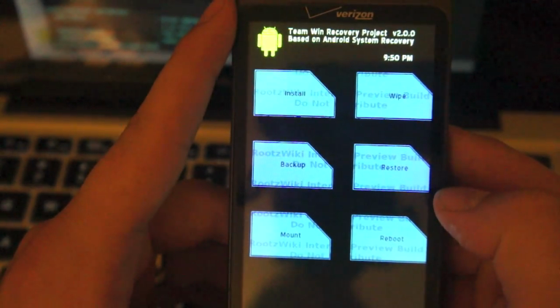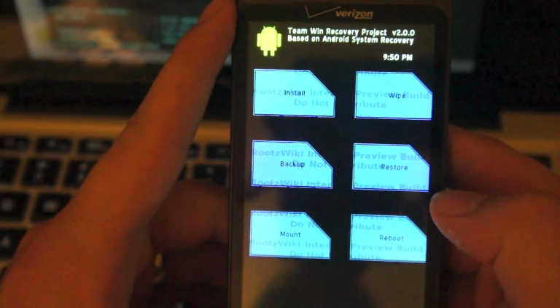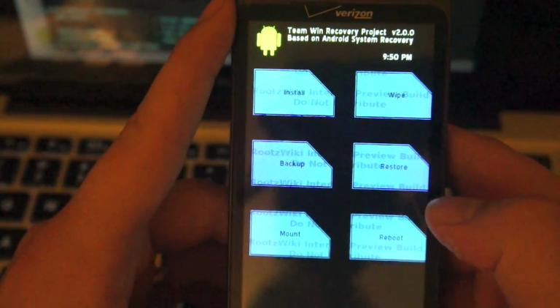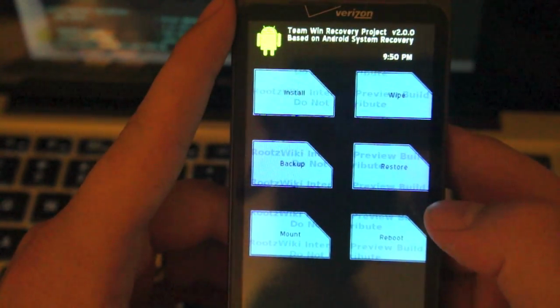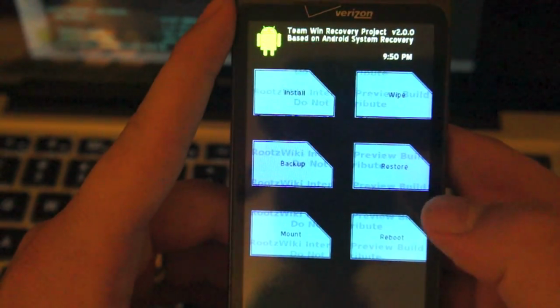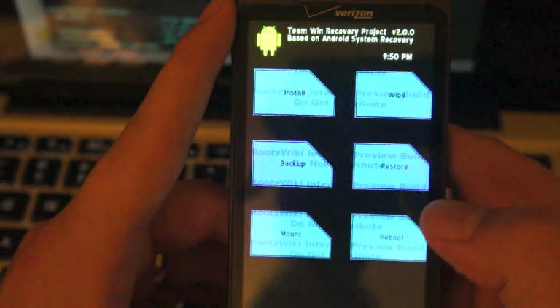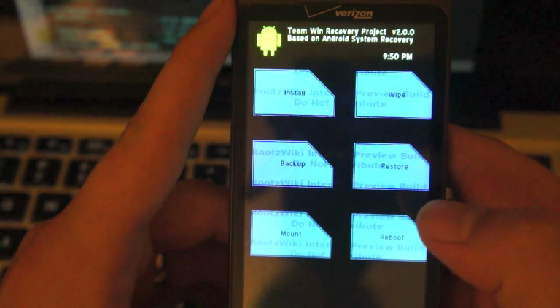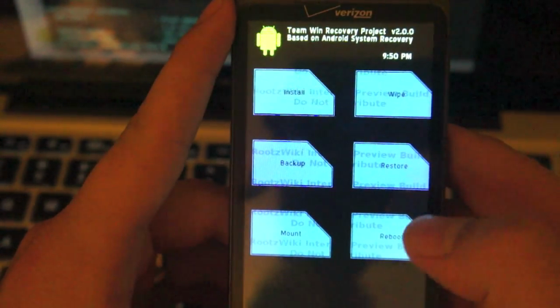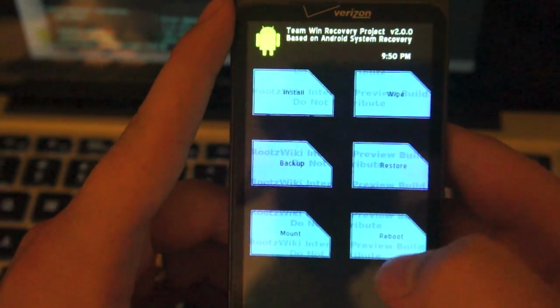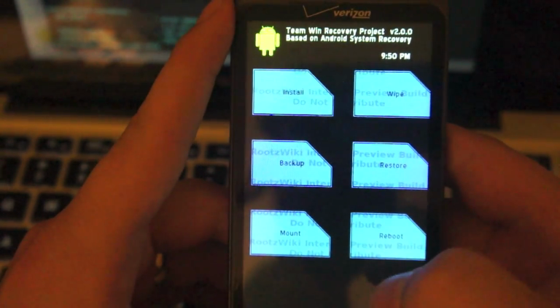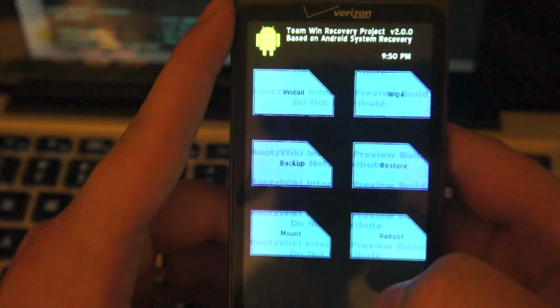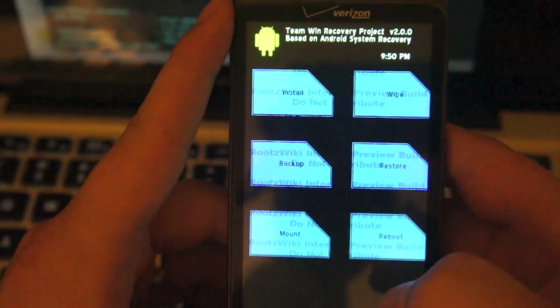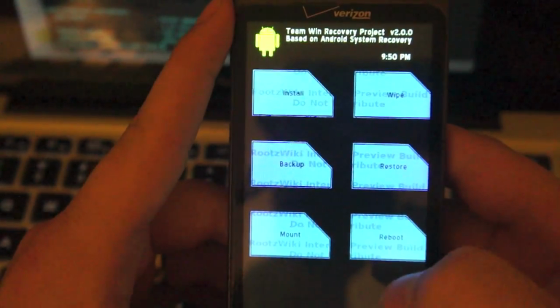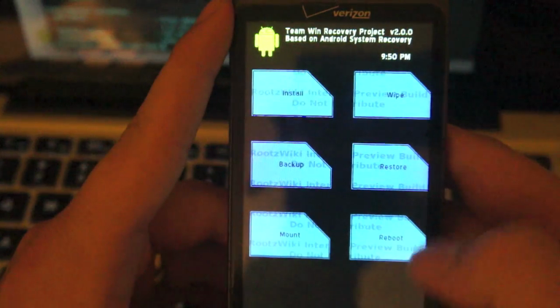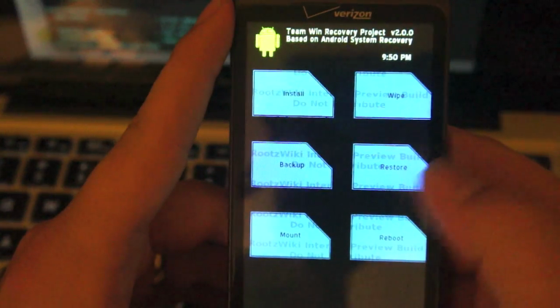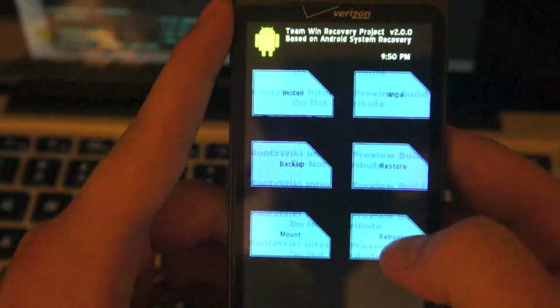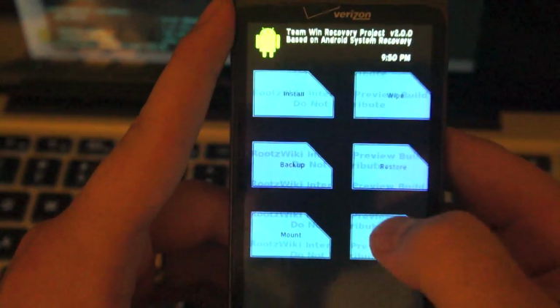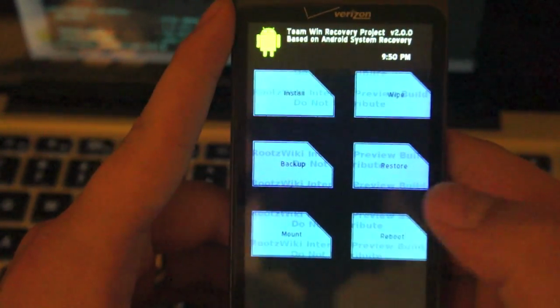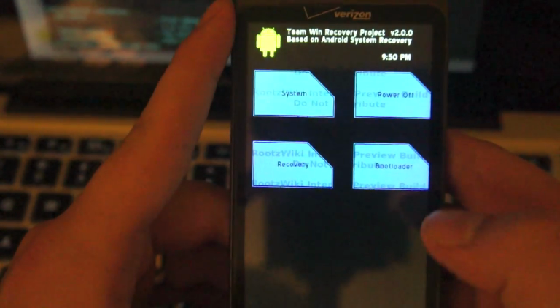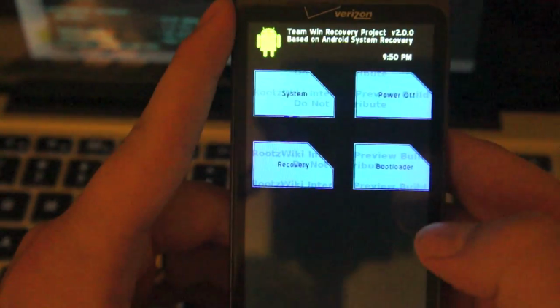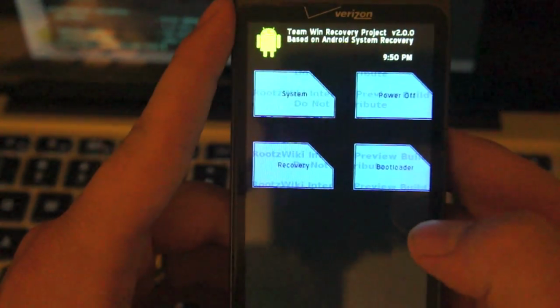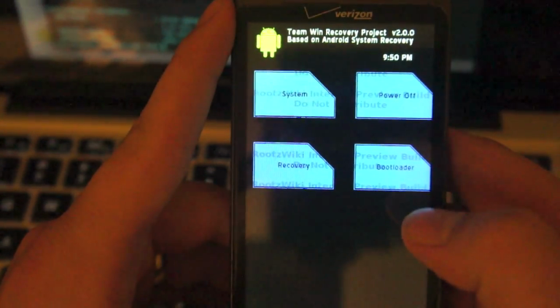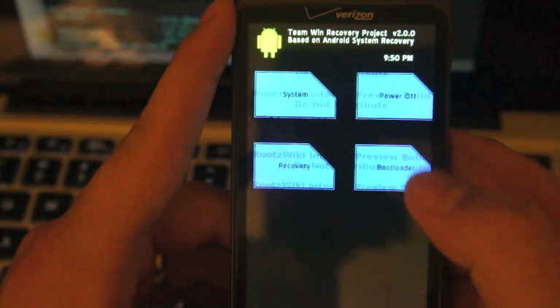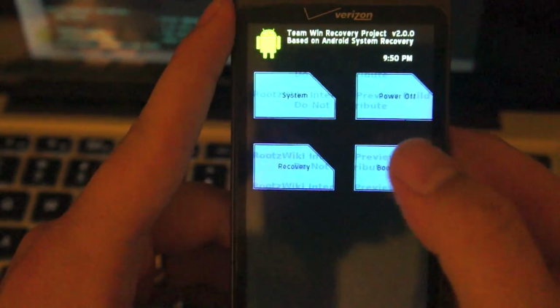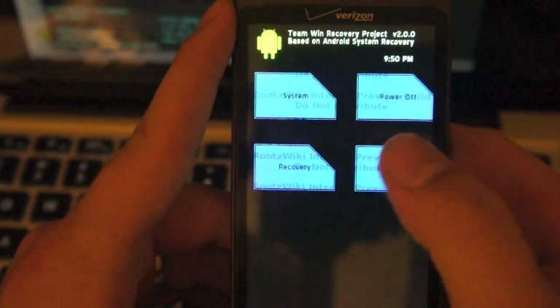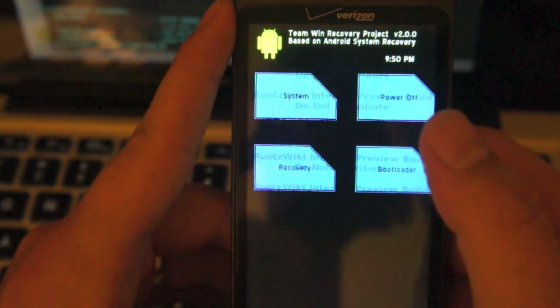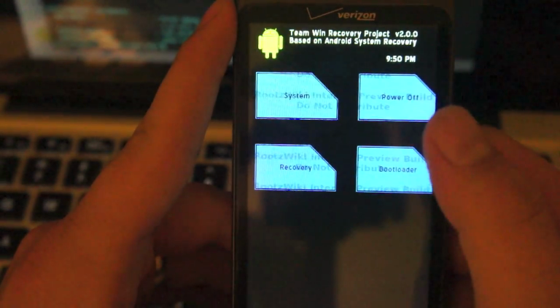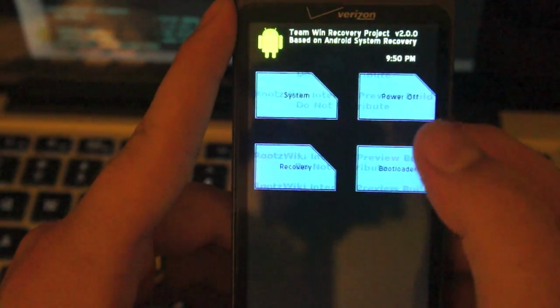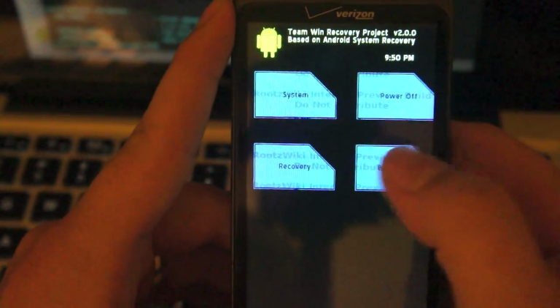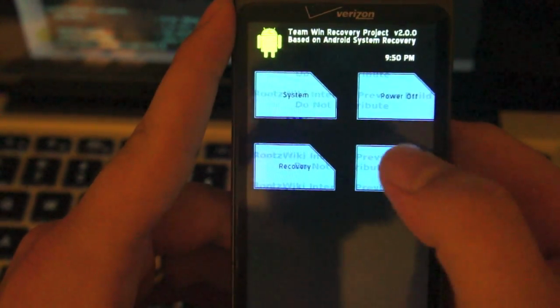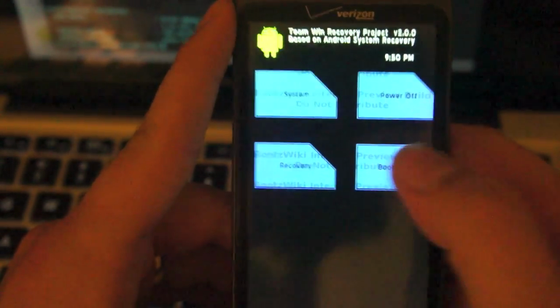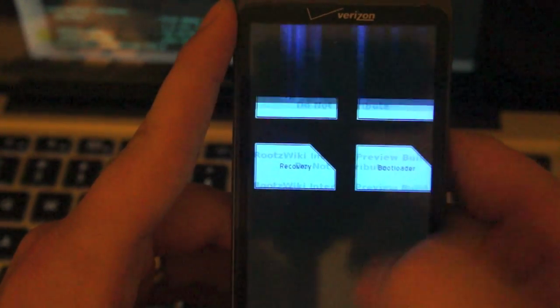We've got some cool stuff coming up and we hope you enjoy what you see. So let's go ahead and go to reboot and we will reboot to the bootloader.